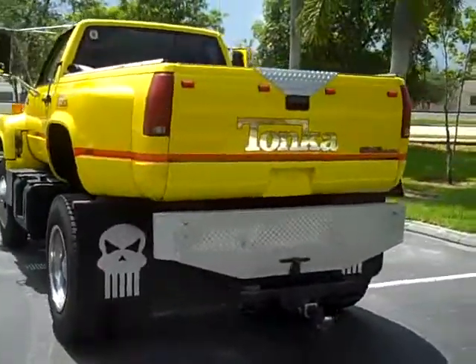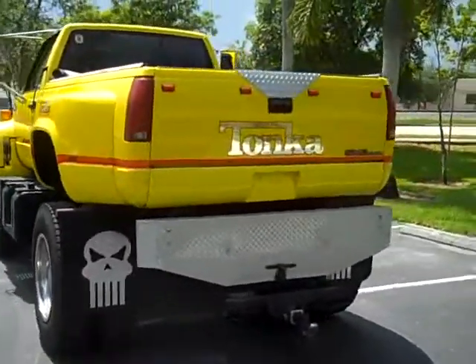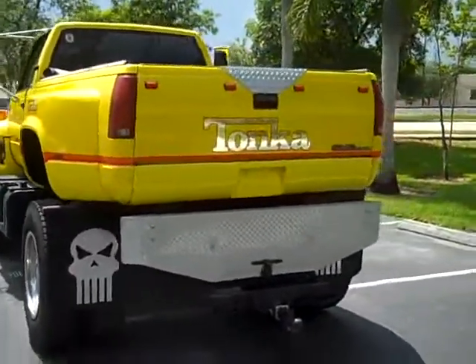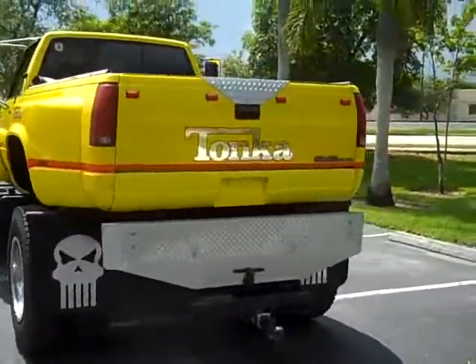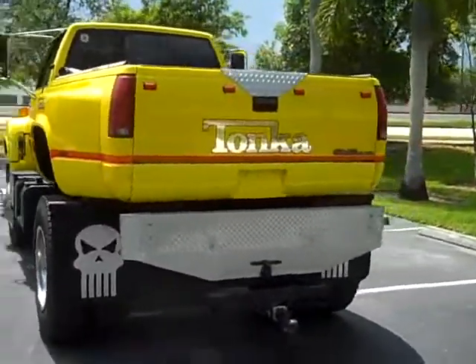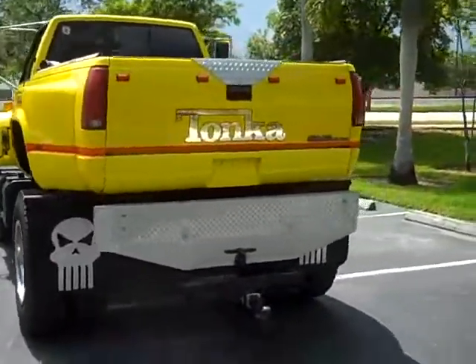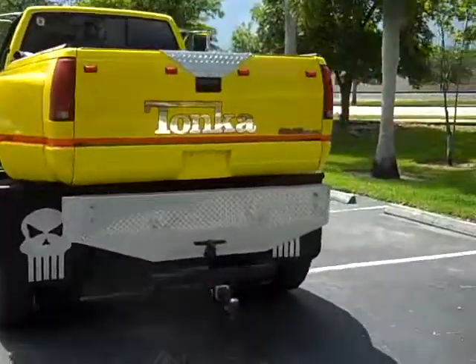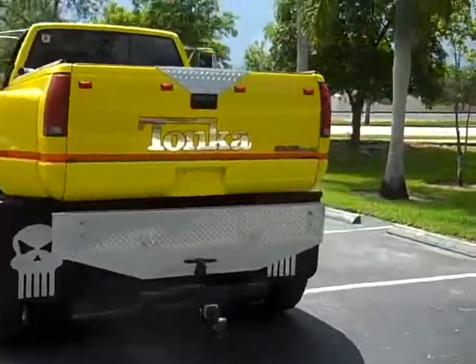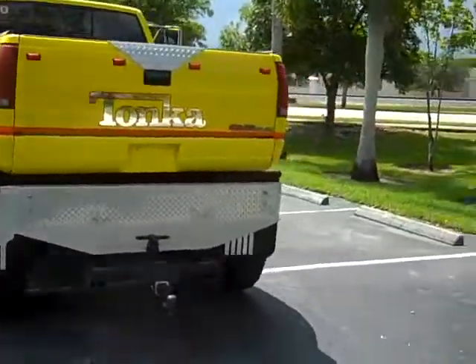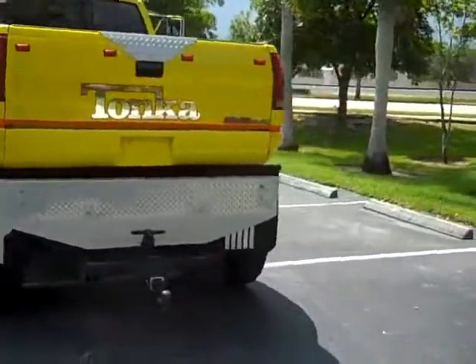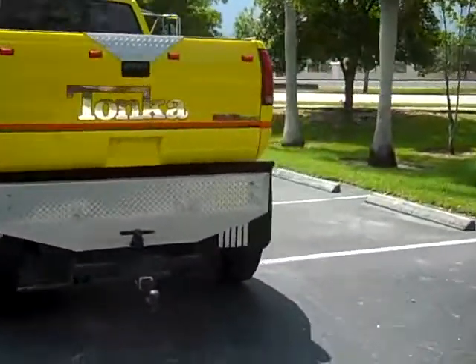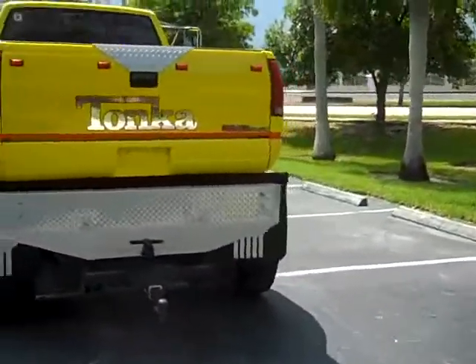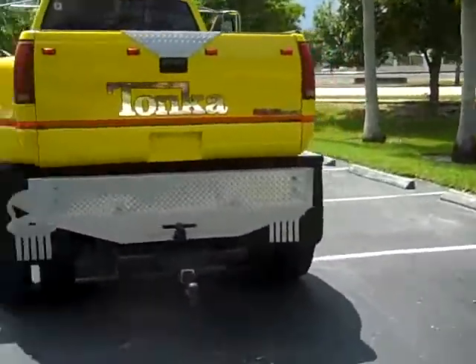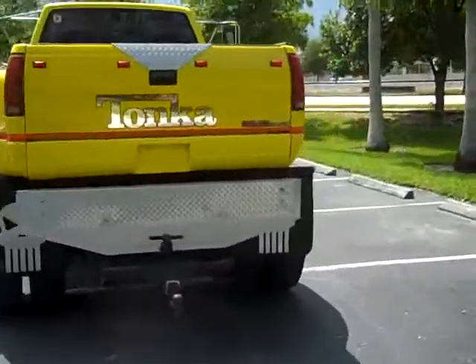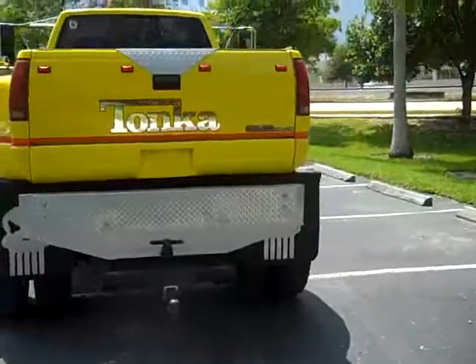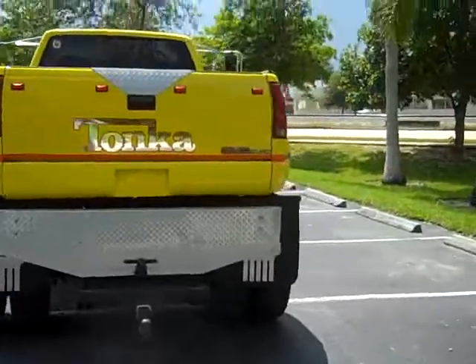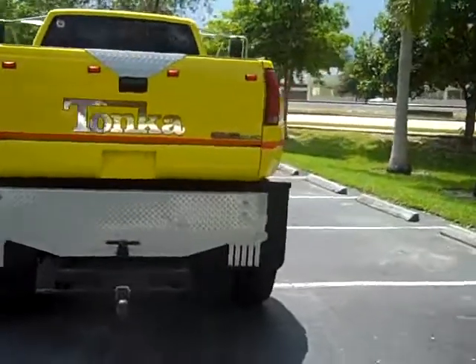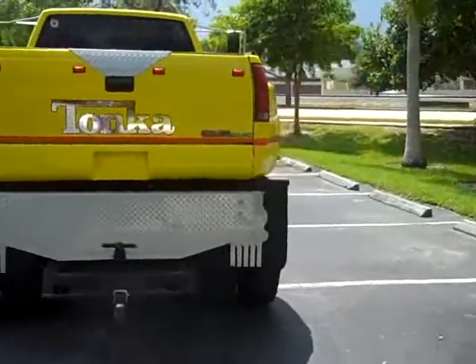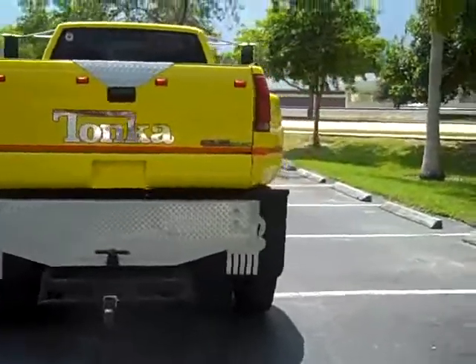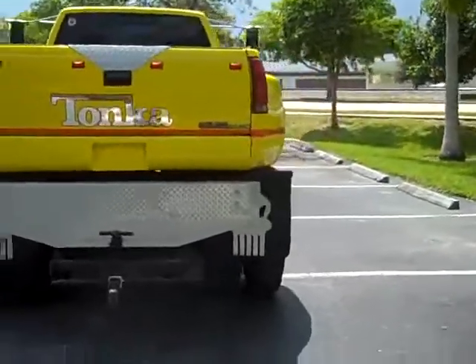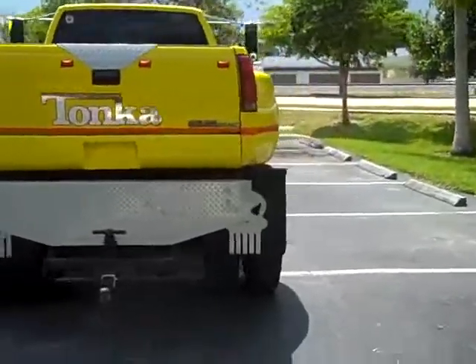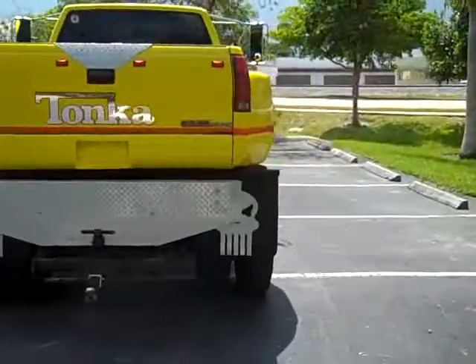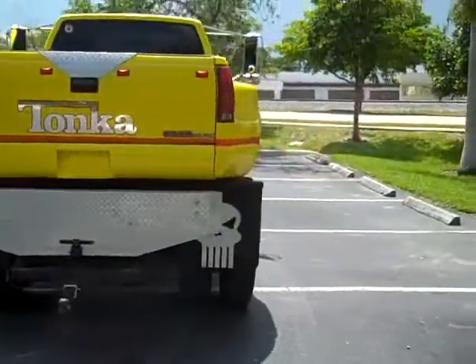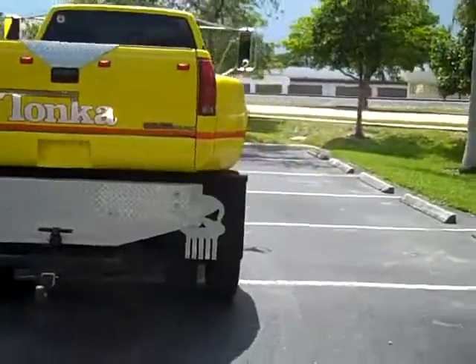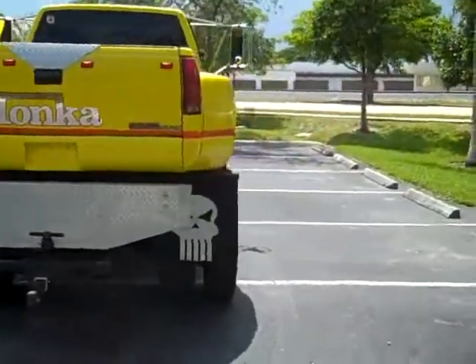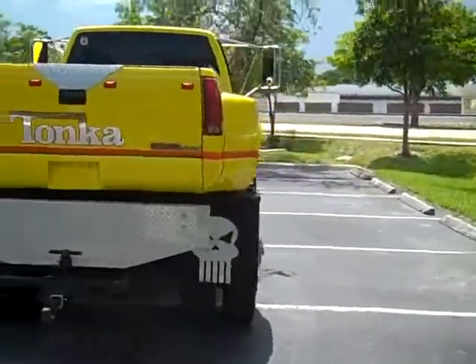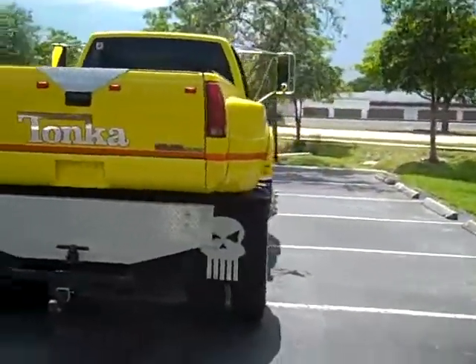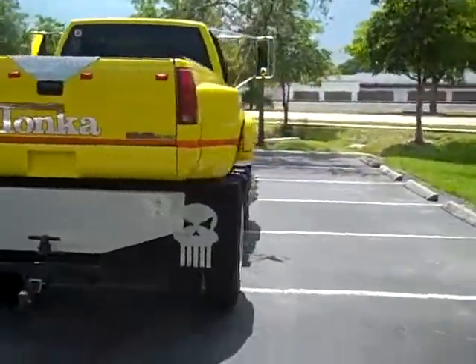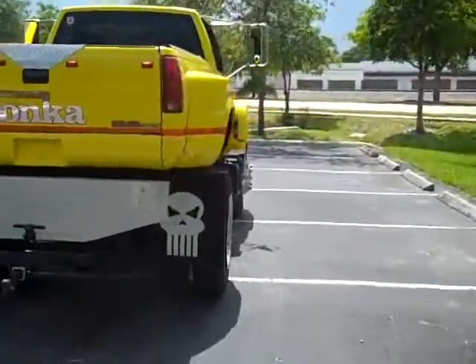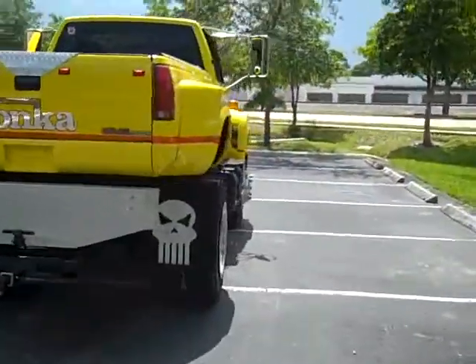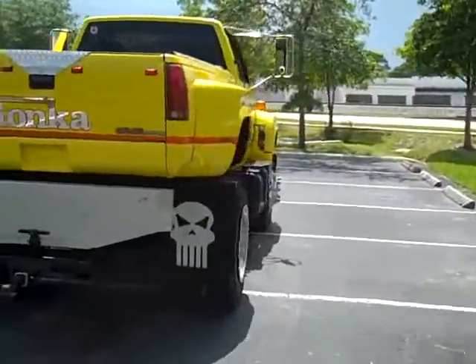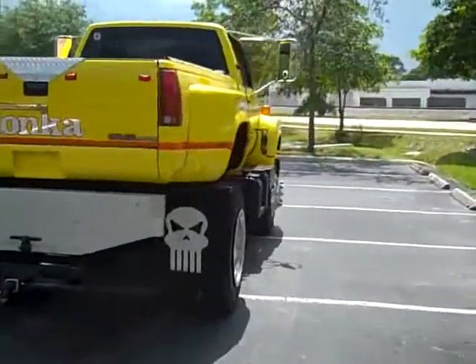This is a beauty. You don't come across these kinds of trucks on an everyday basis. This is very rare.